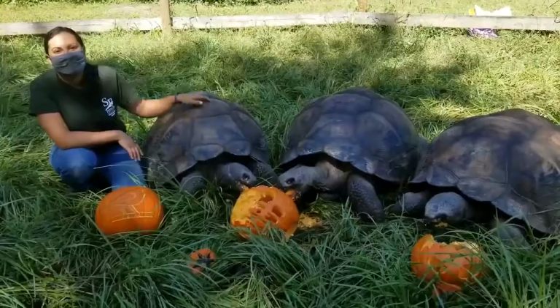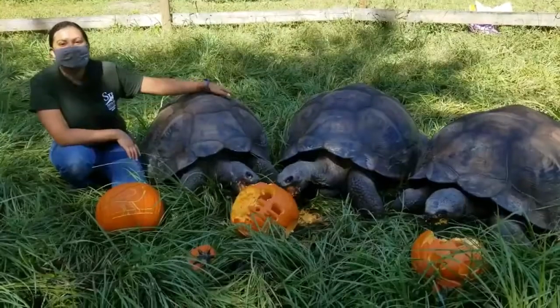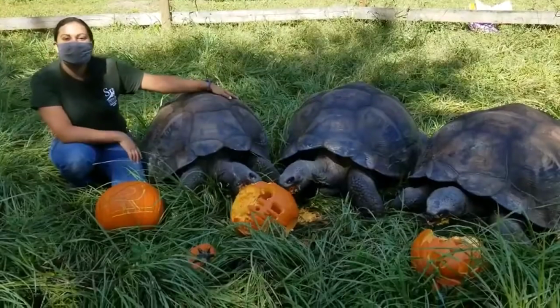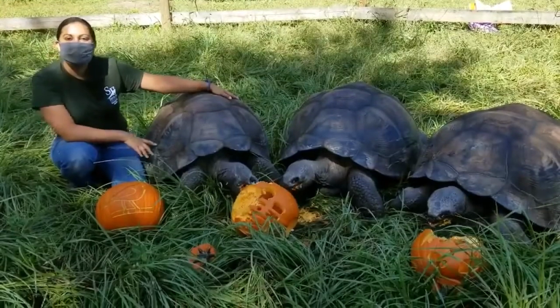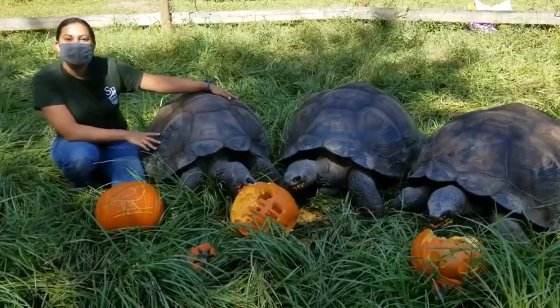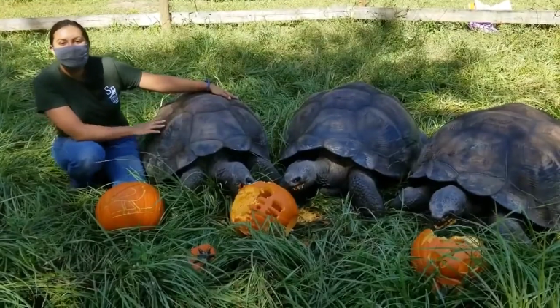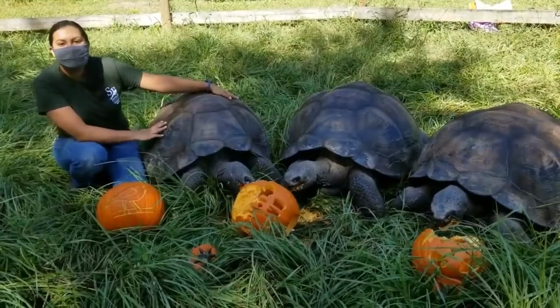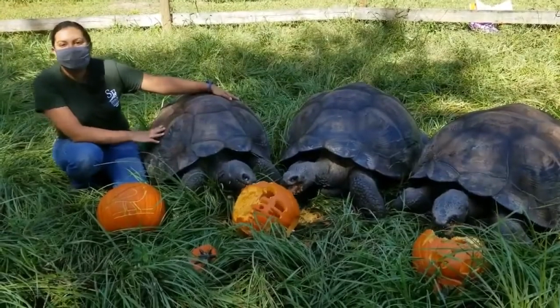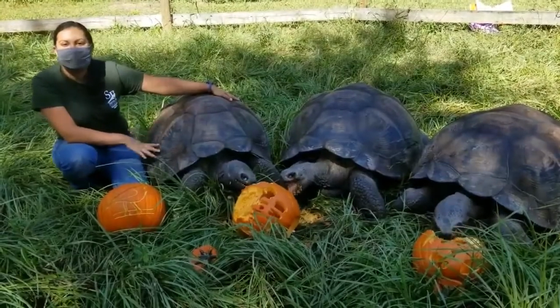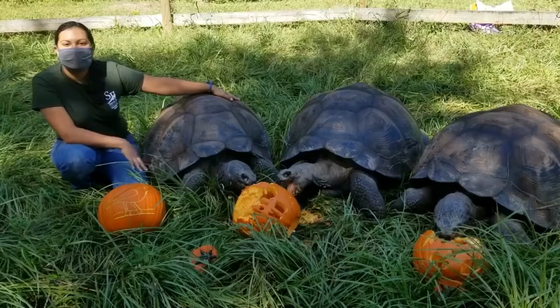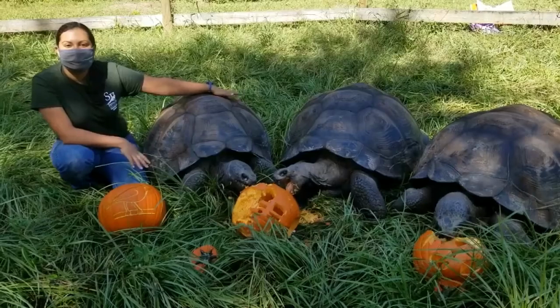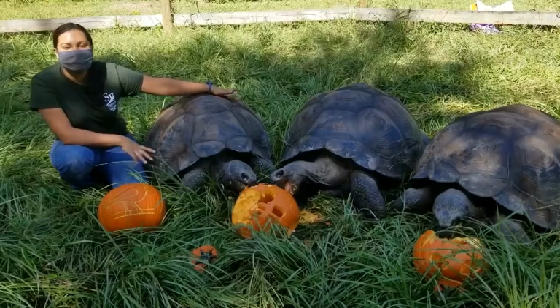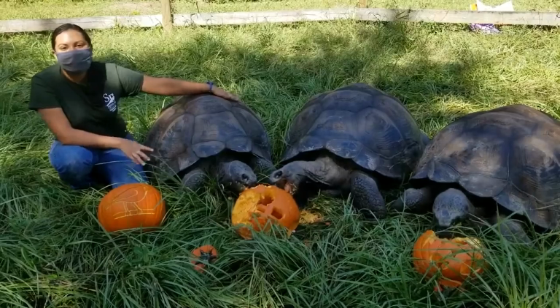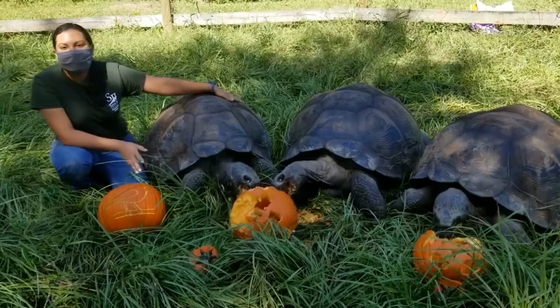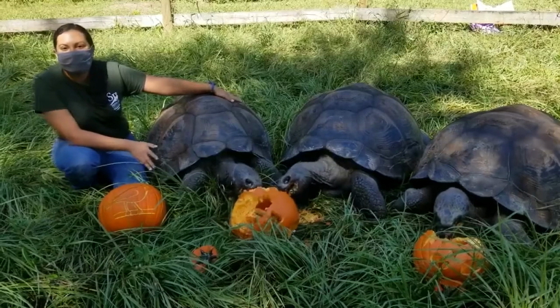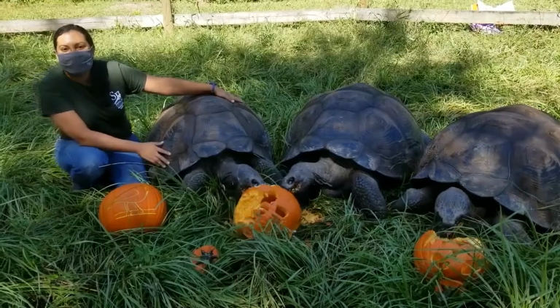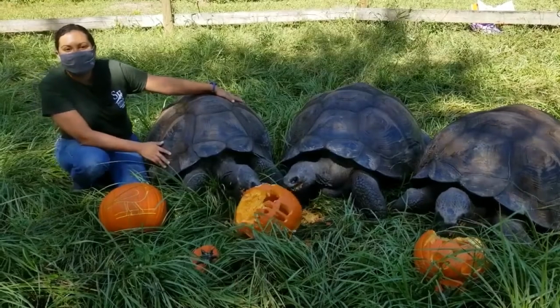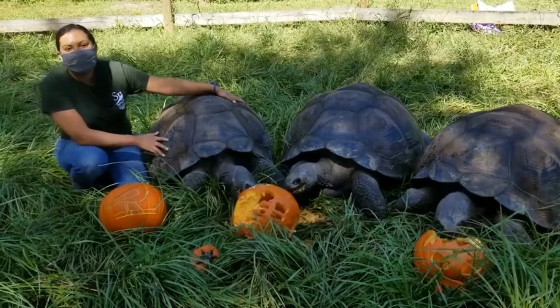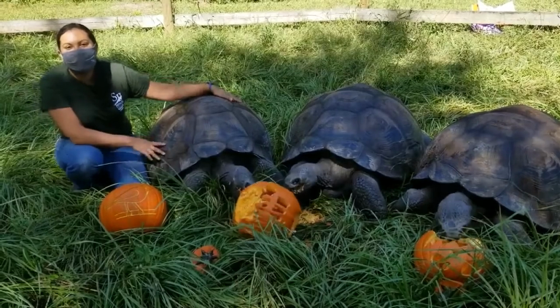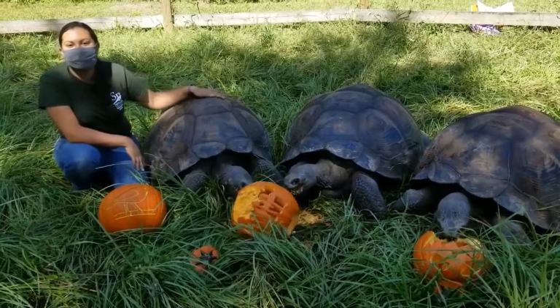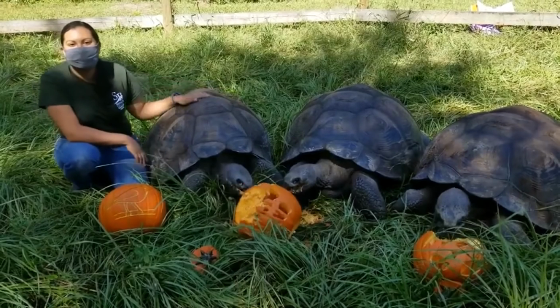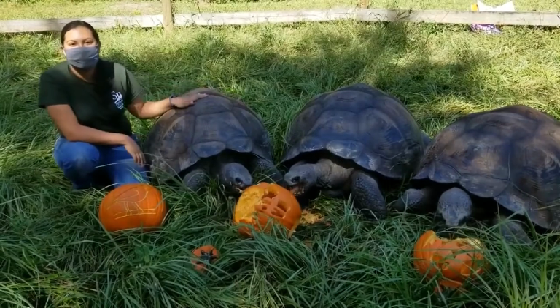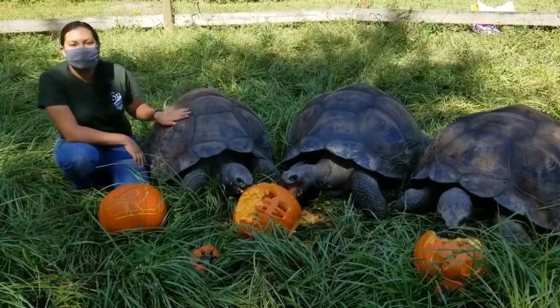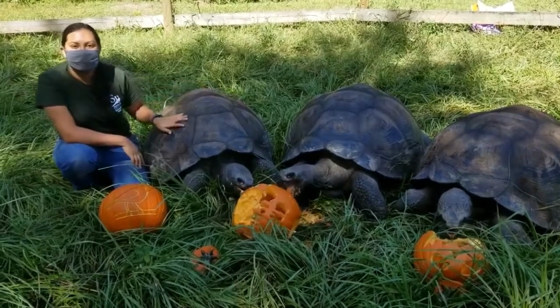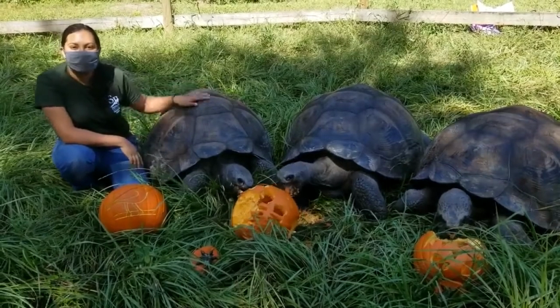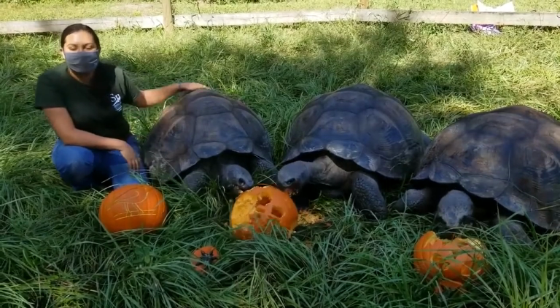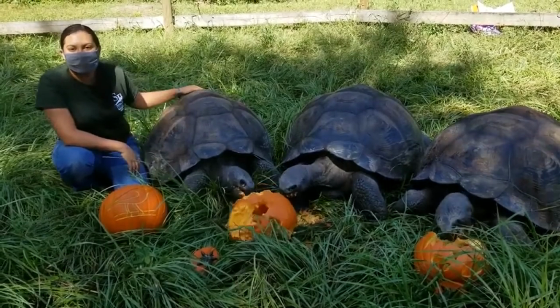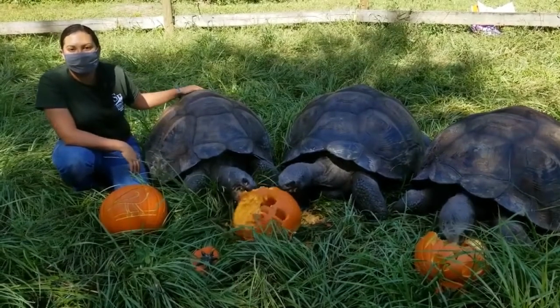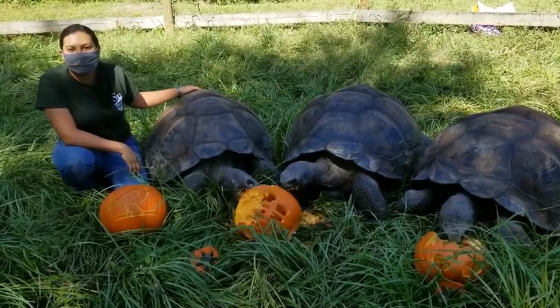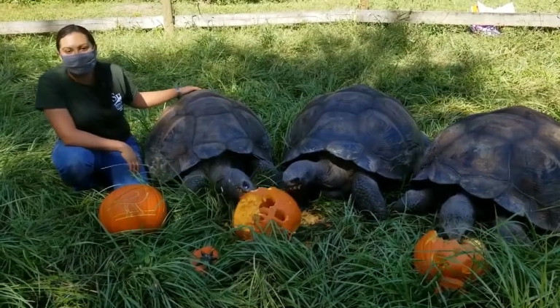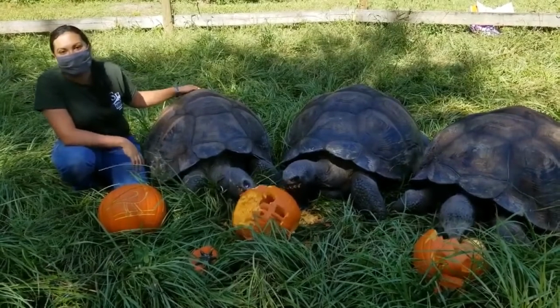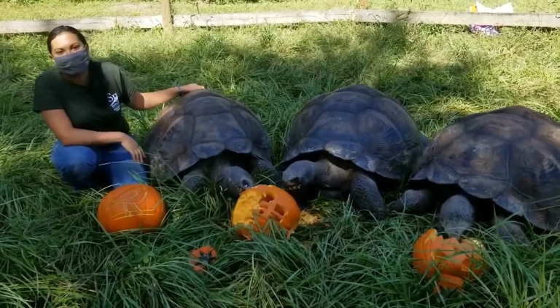Well, thank you very much for joining us today, and I hope you've enjoyed learning more about our Galapagos tortoises.